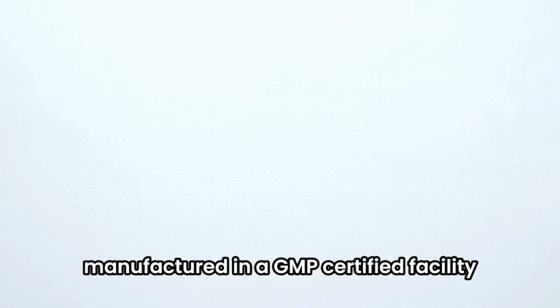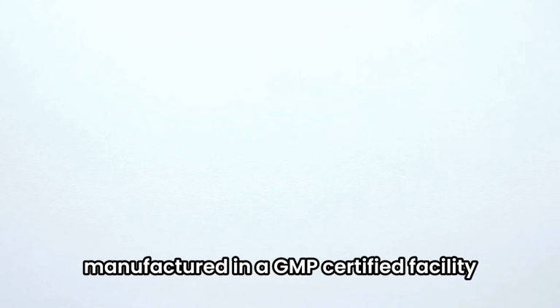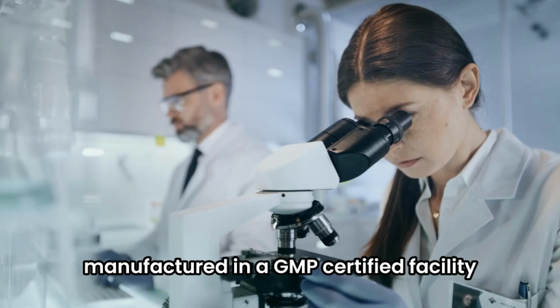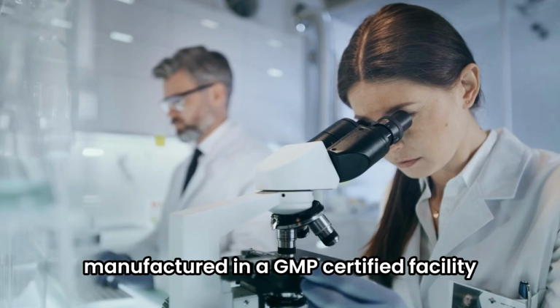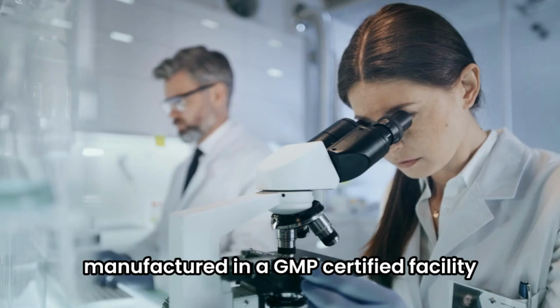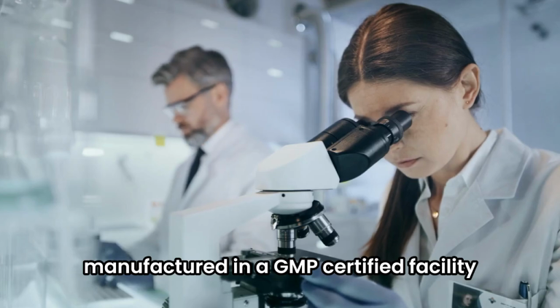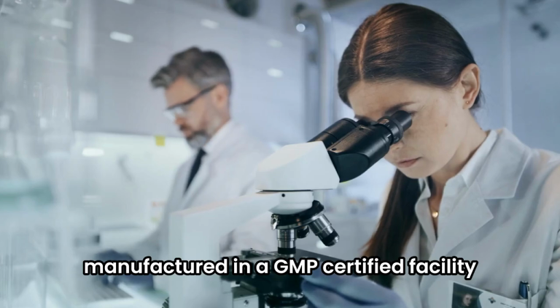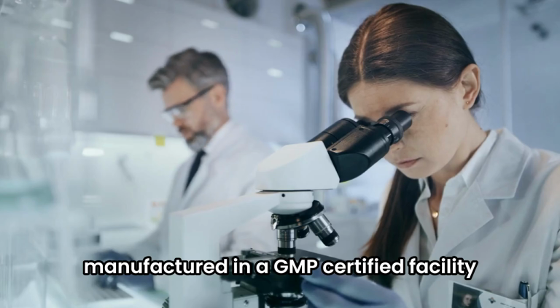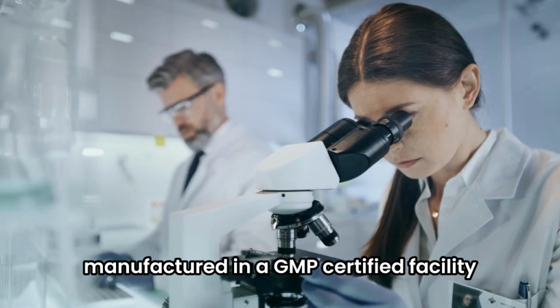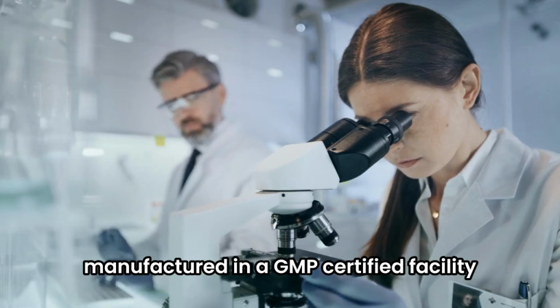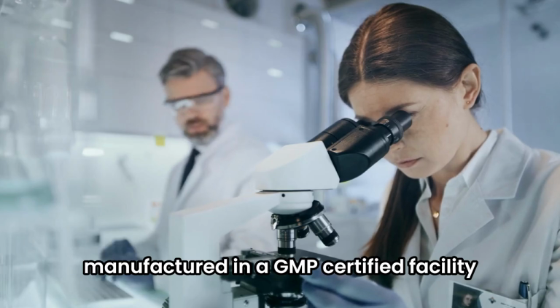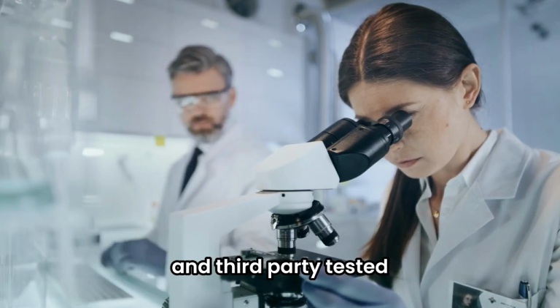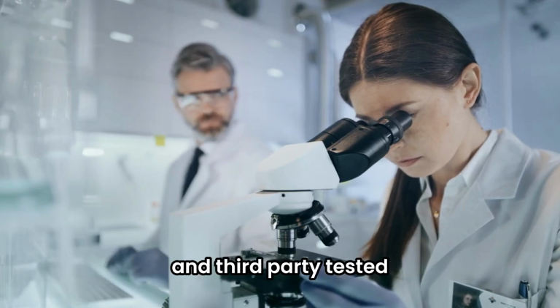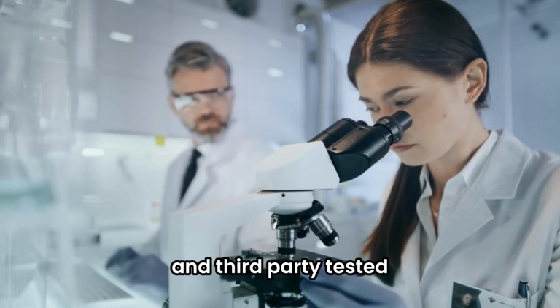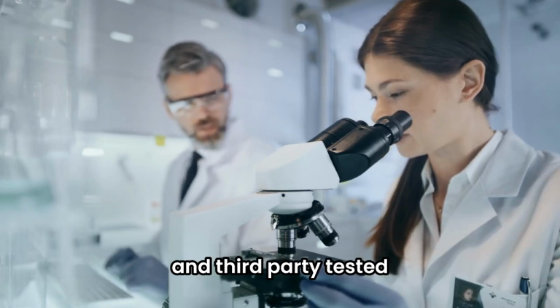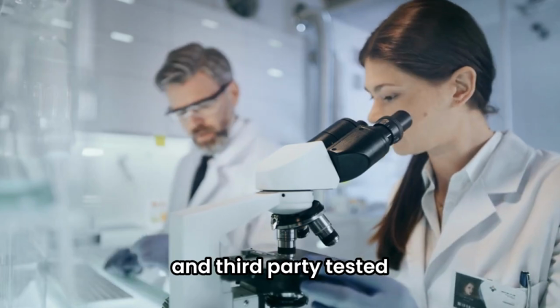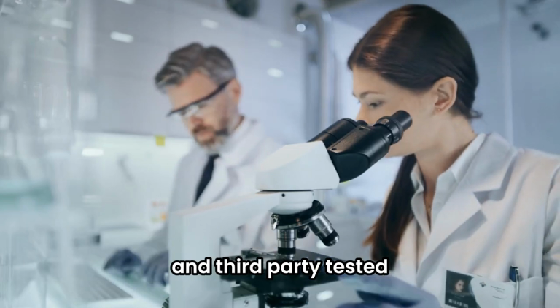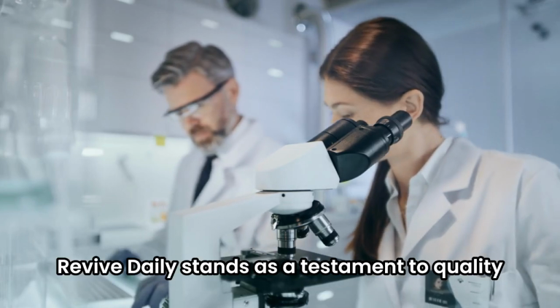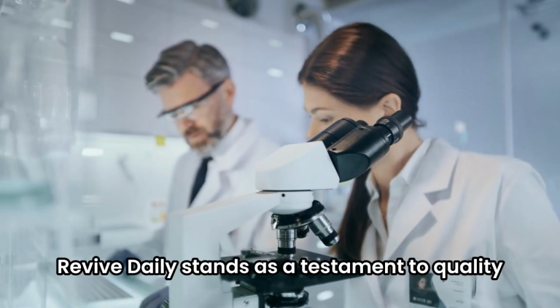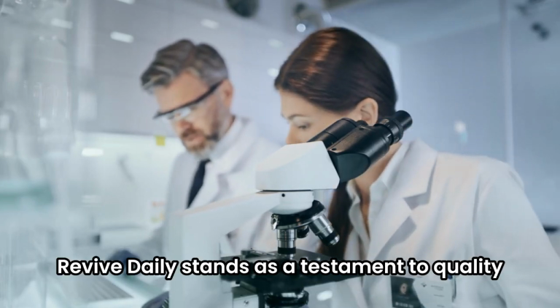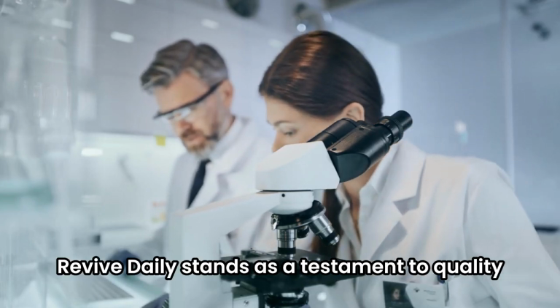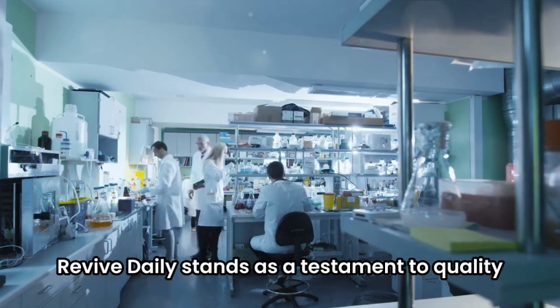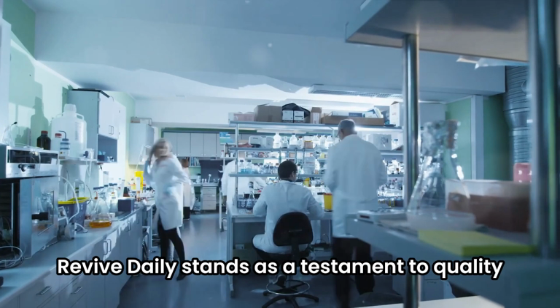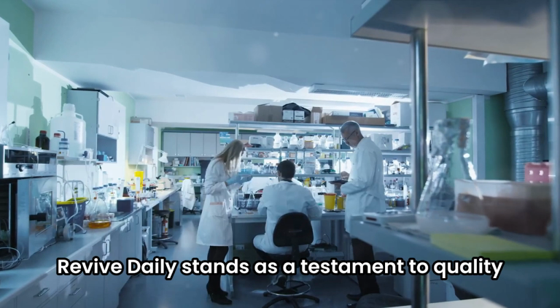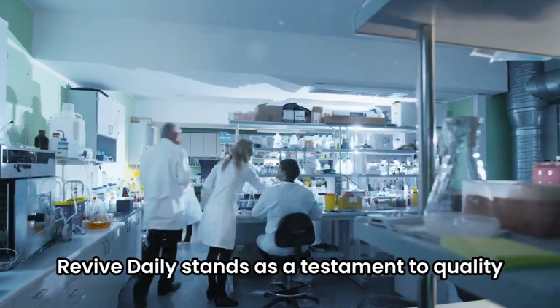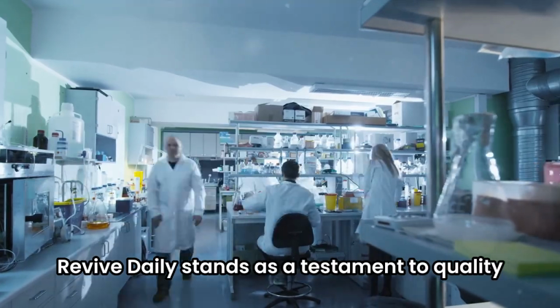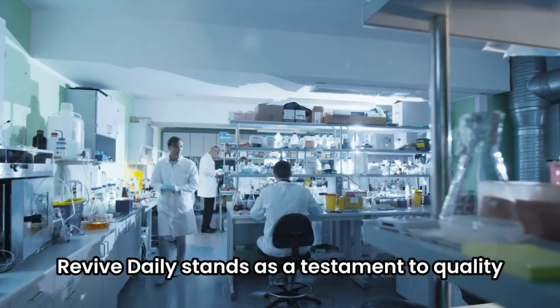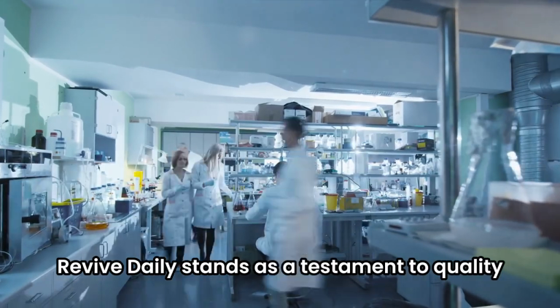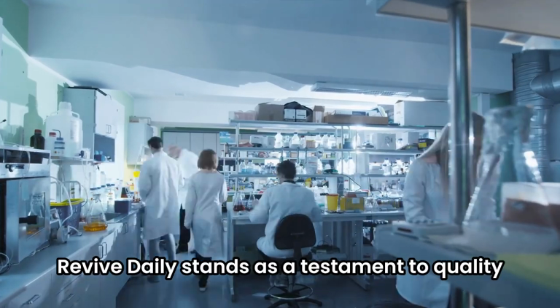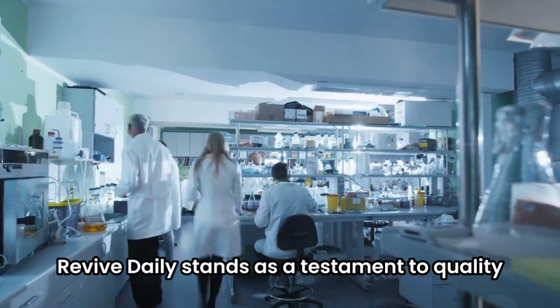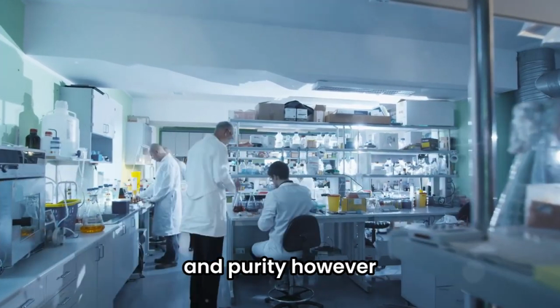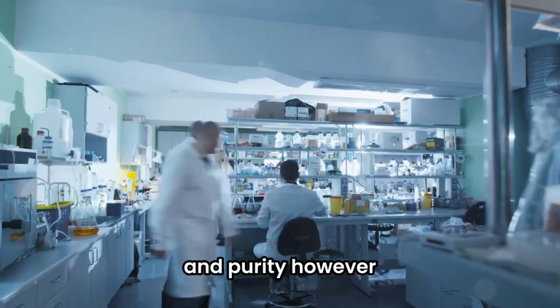Manufactured in a GMP-certified facility and third-party tested, Revive Daily stands as a testament to quality and purity.